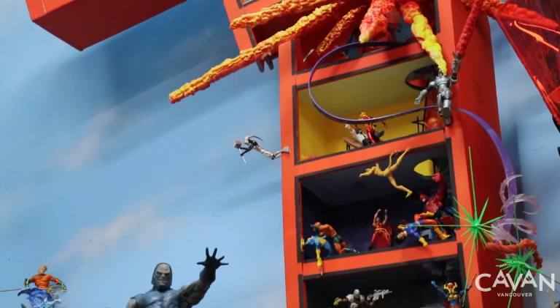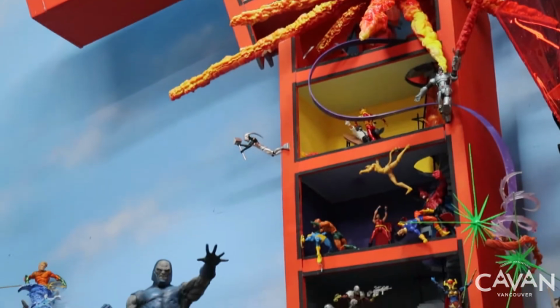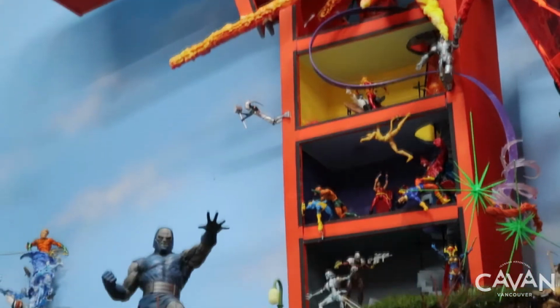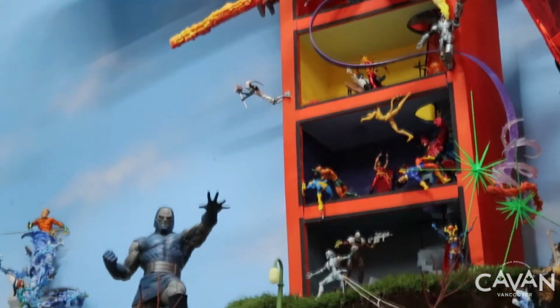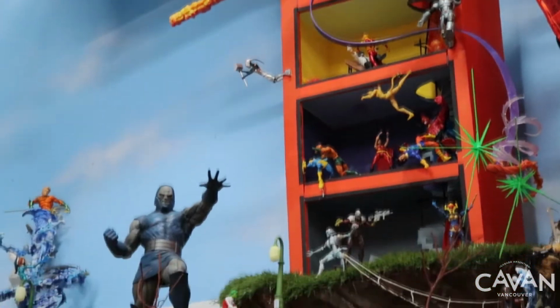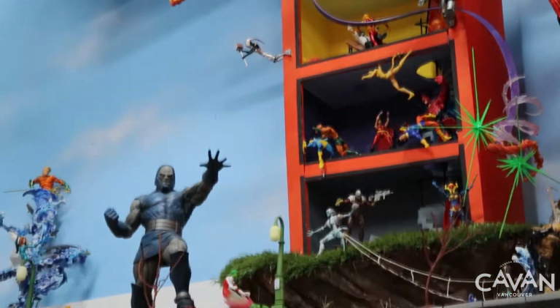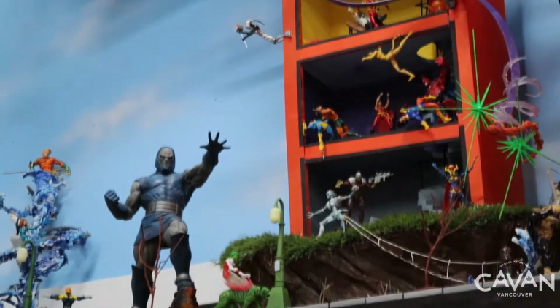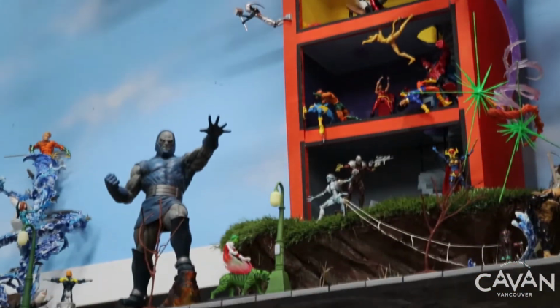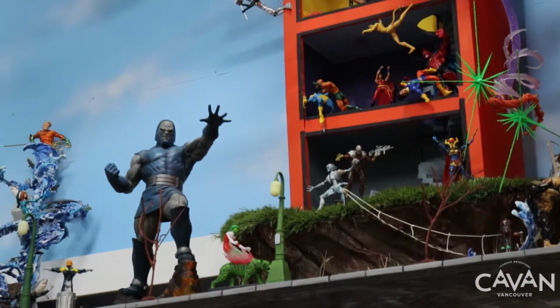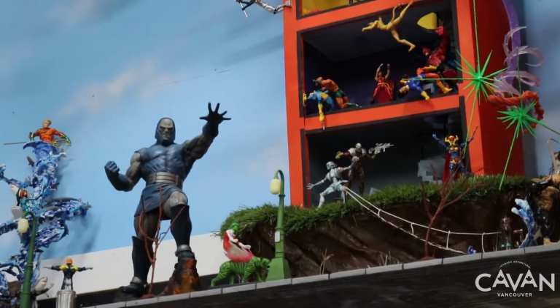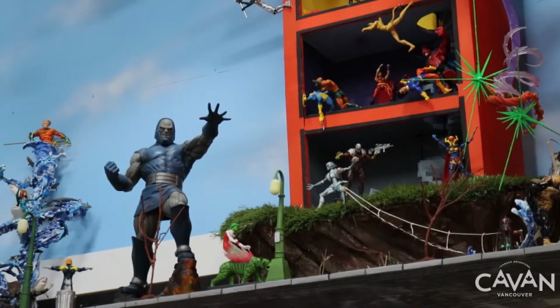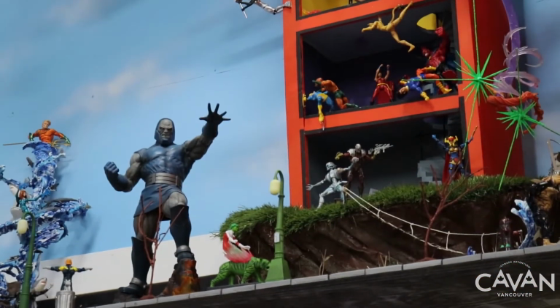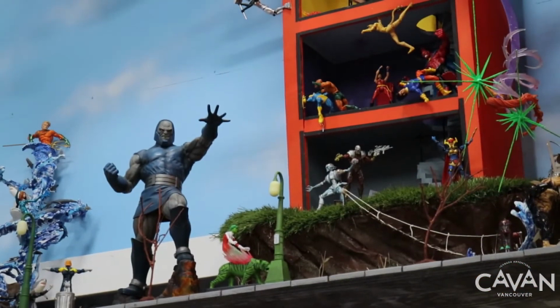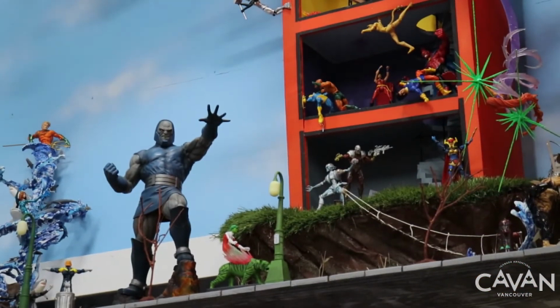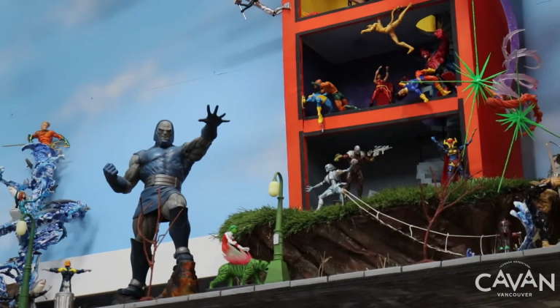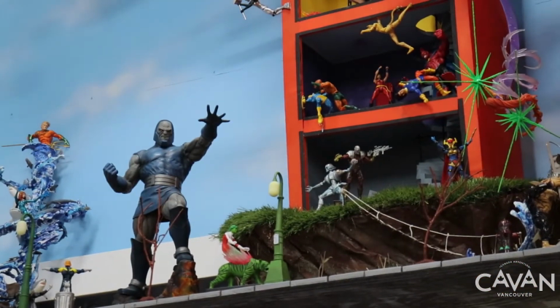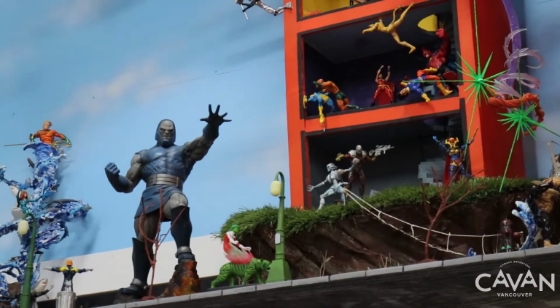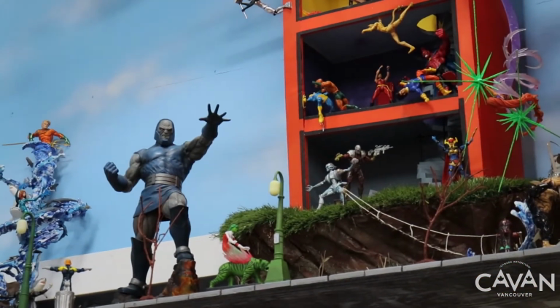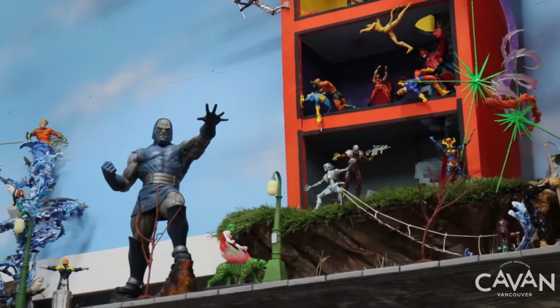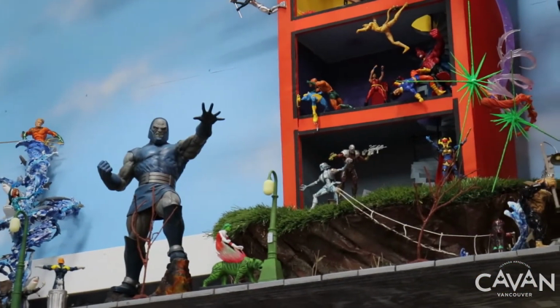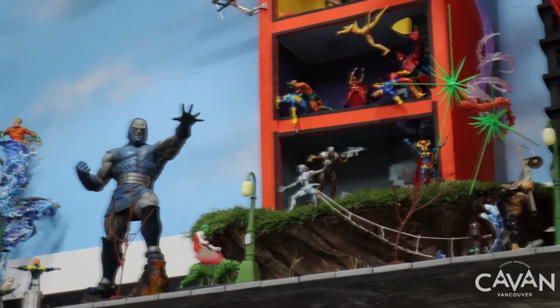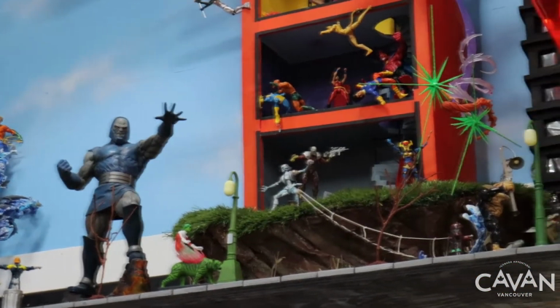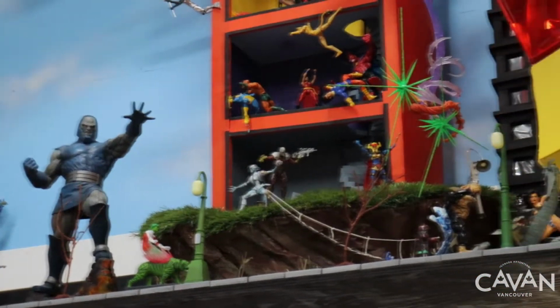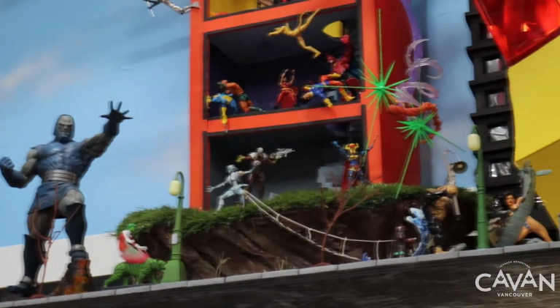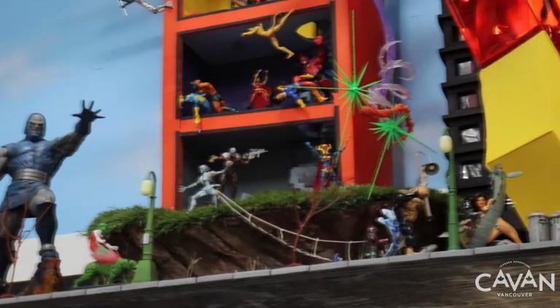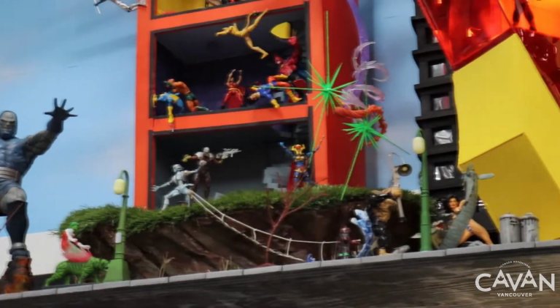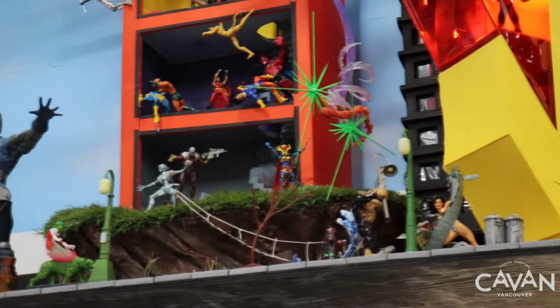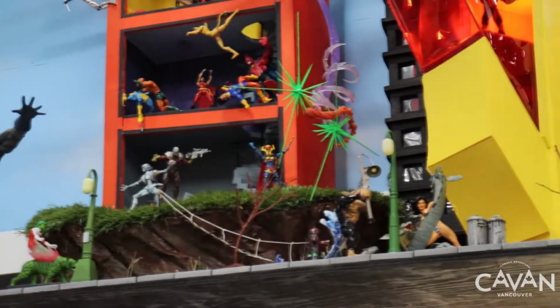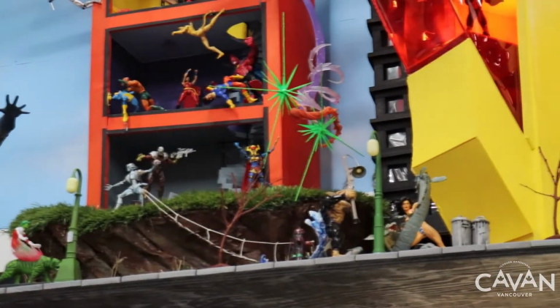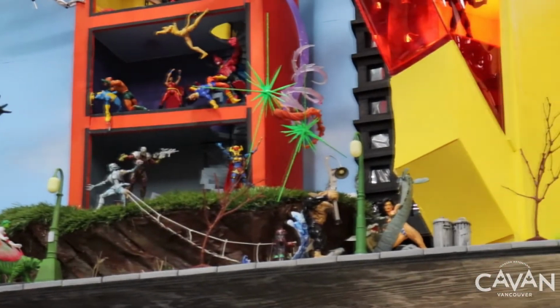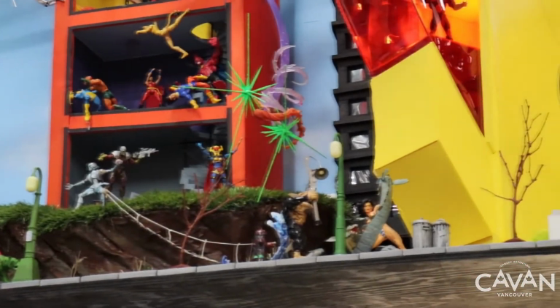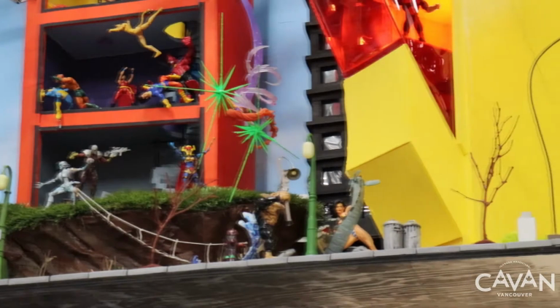You can also see your favorite heroes and villains. This is from the DC Universe.